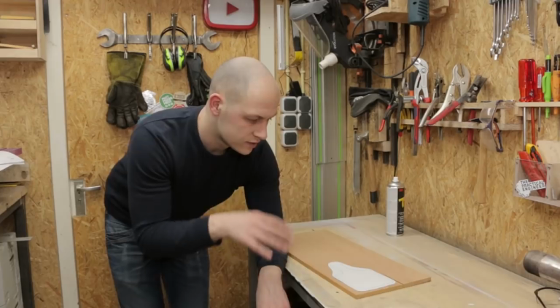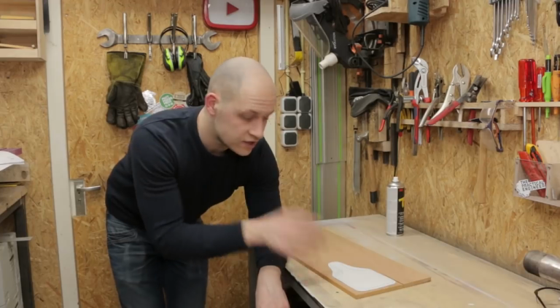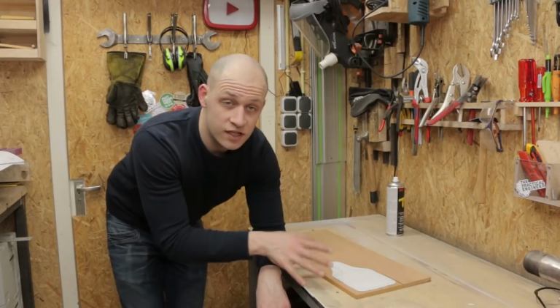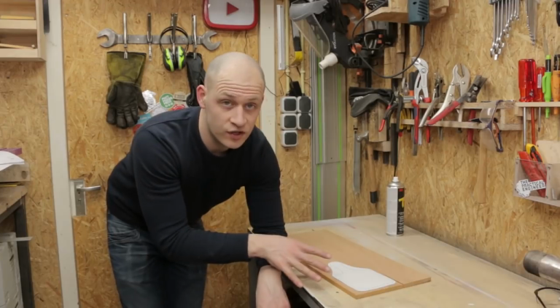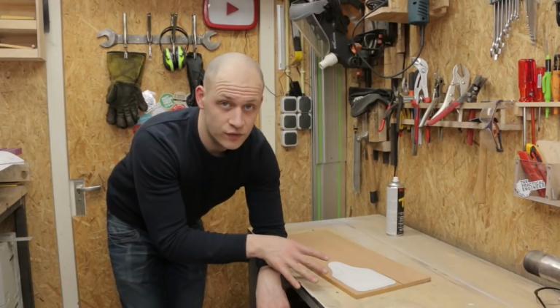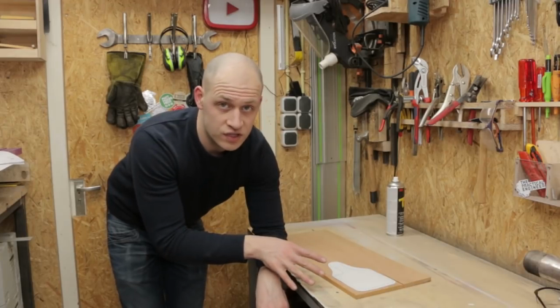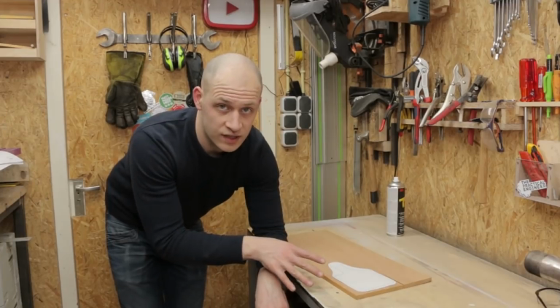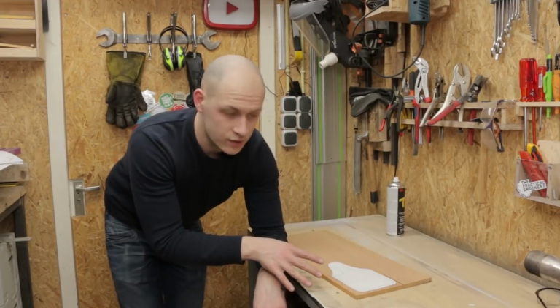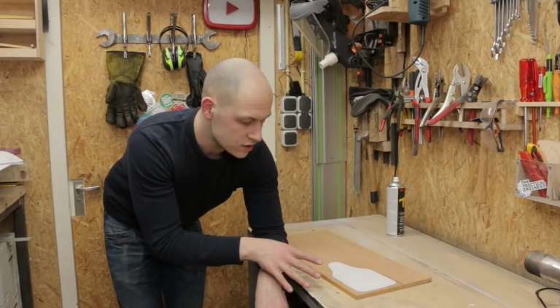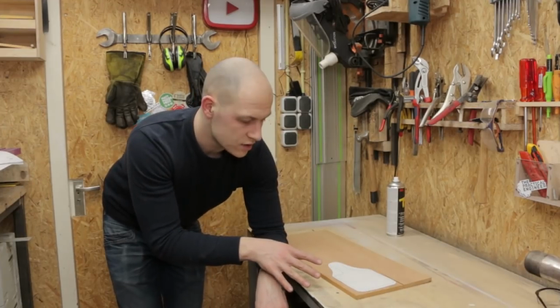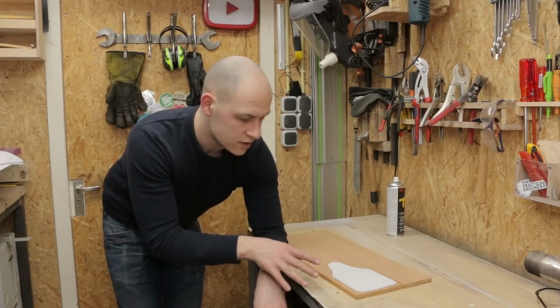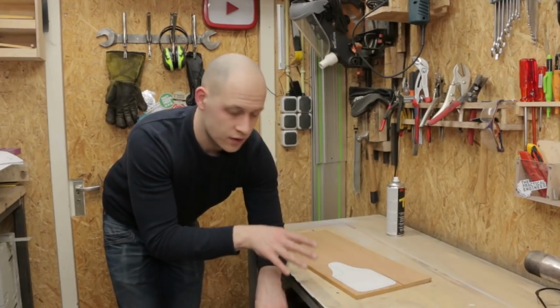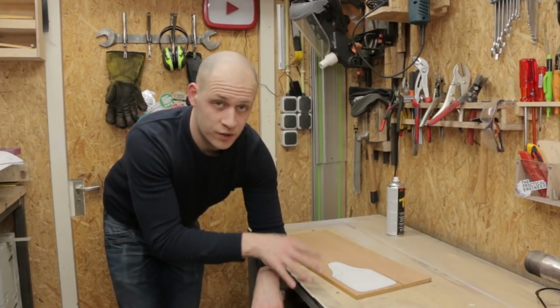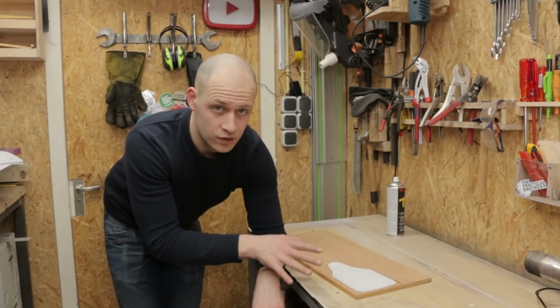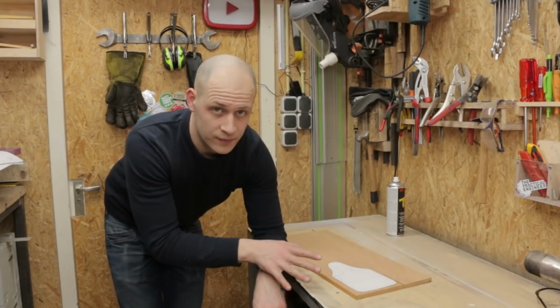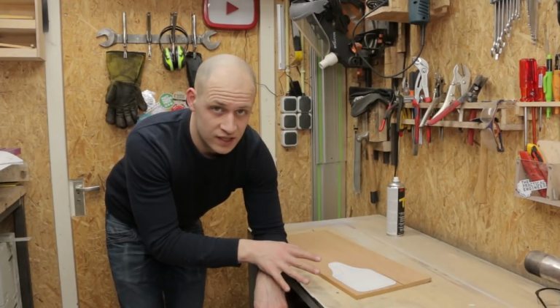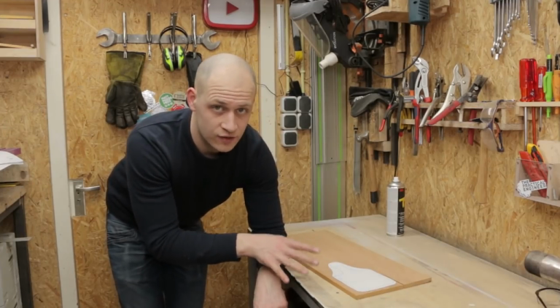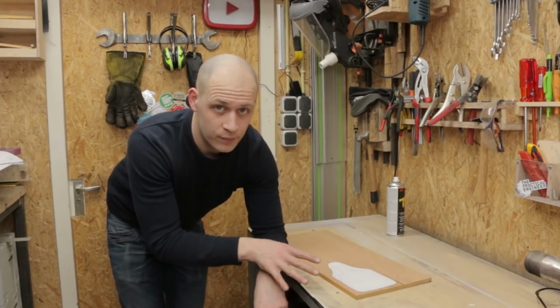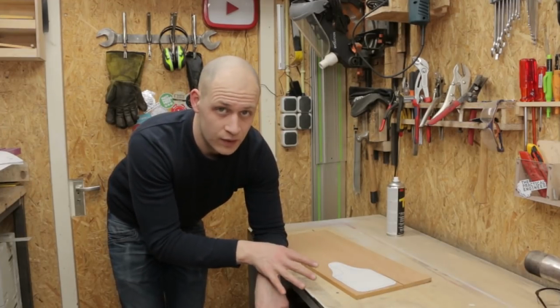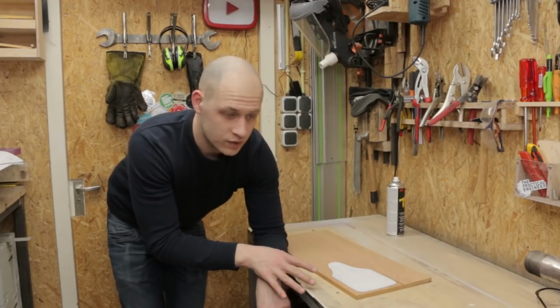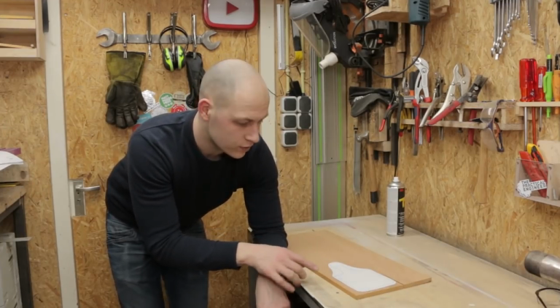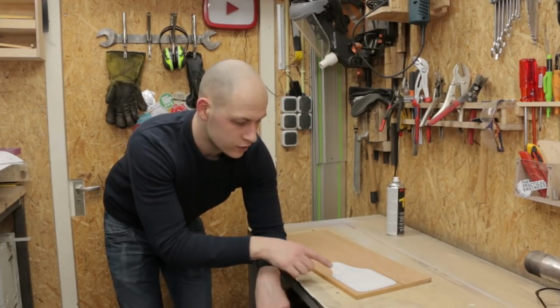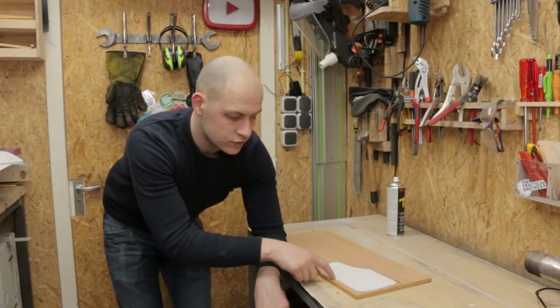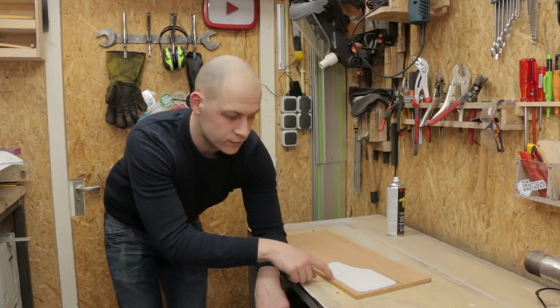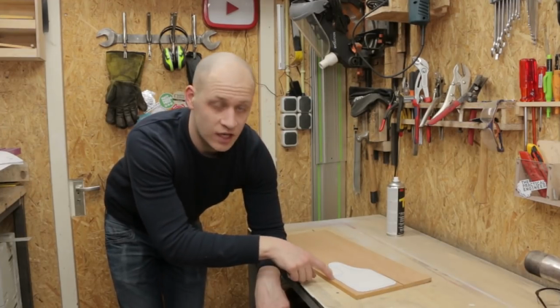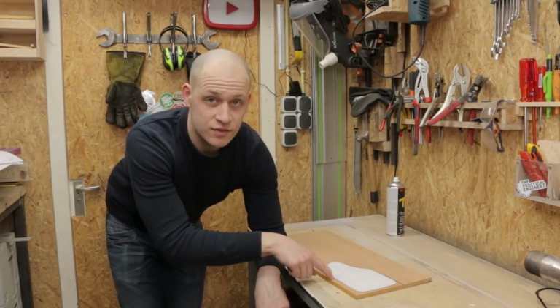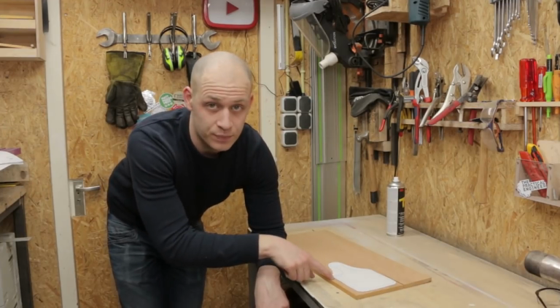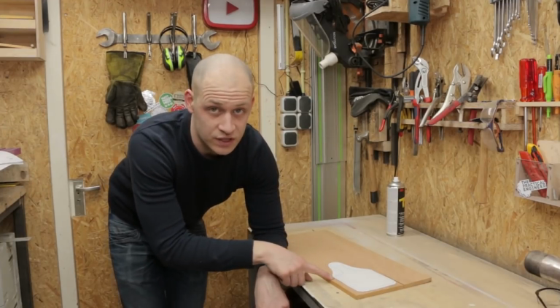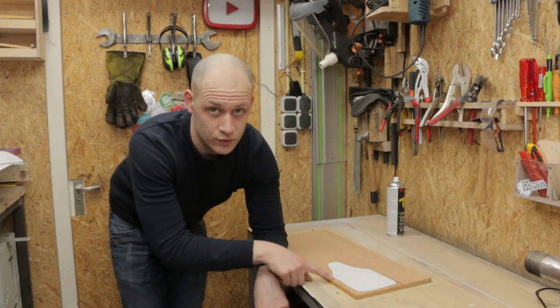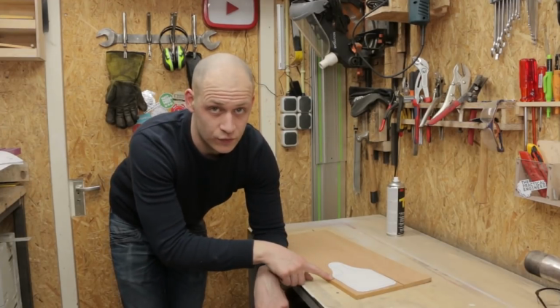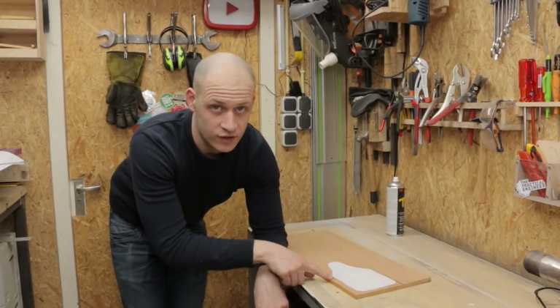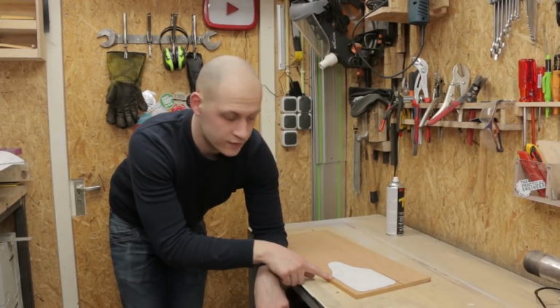This is the tray for the sandwich. I'm not gonna make it out of plywood — I'm gonna use some nice beech wood for it.